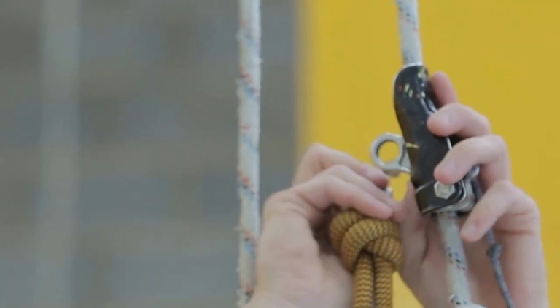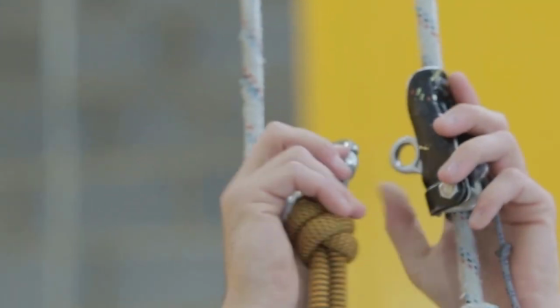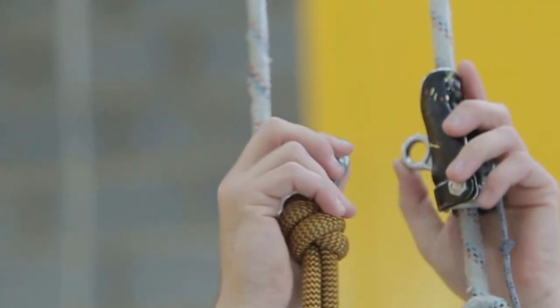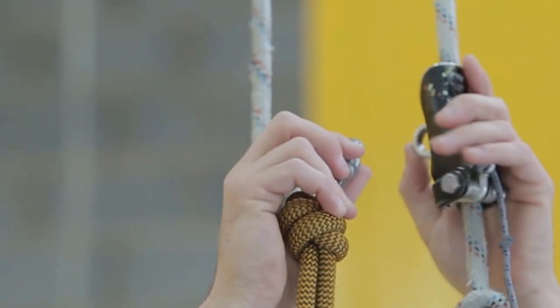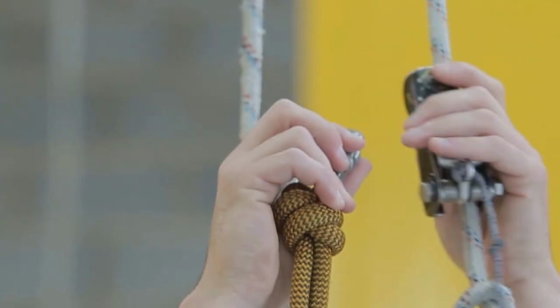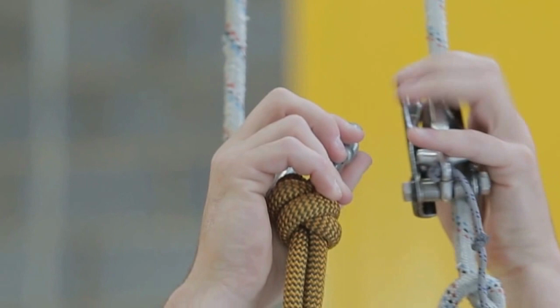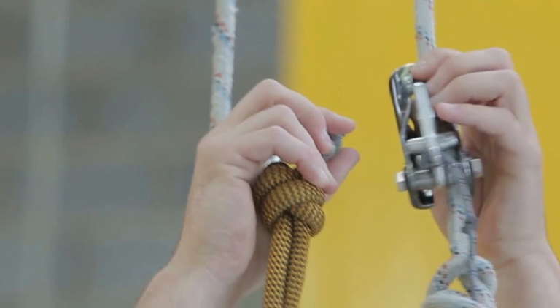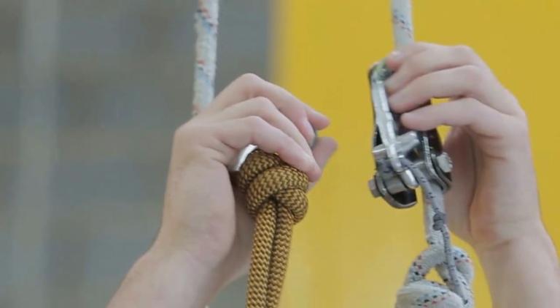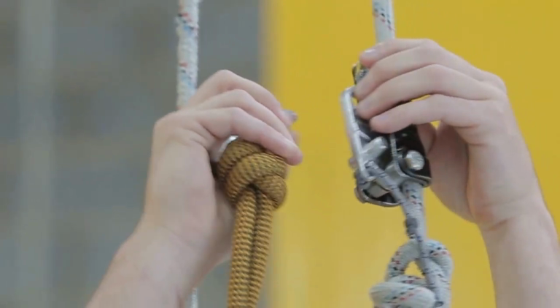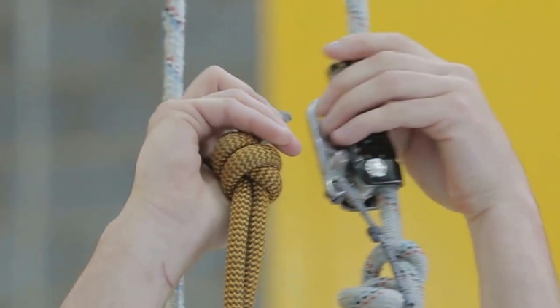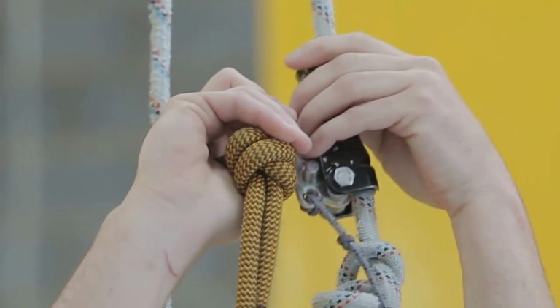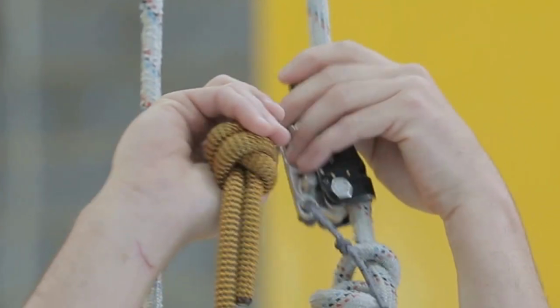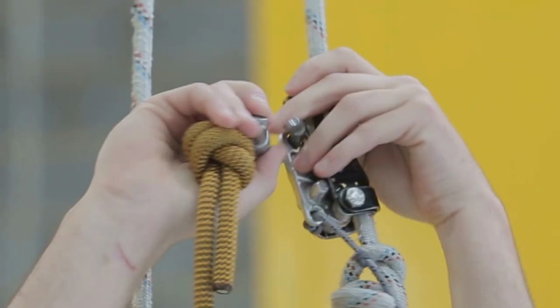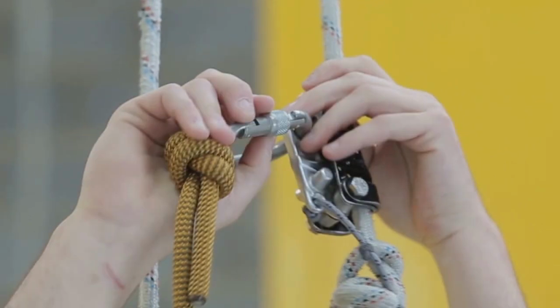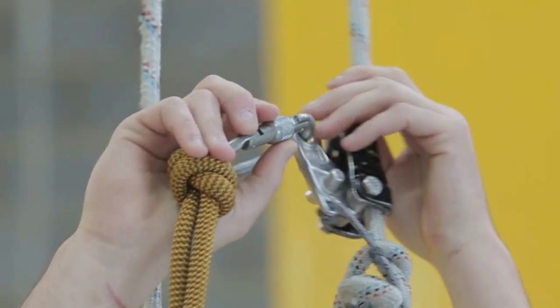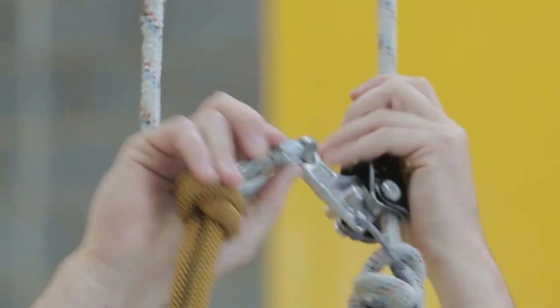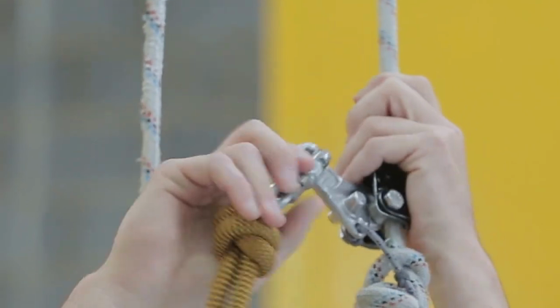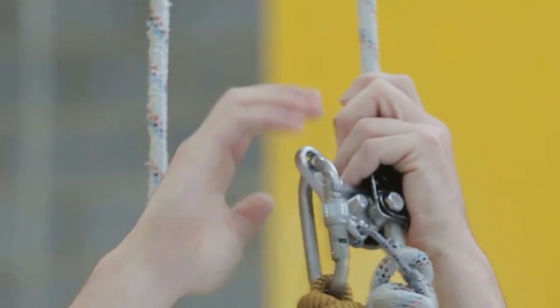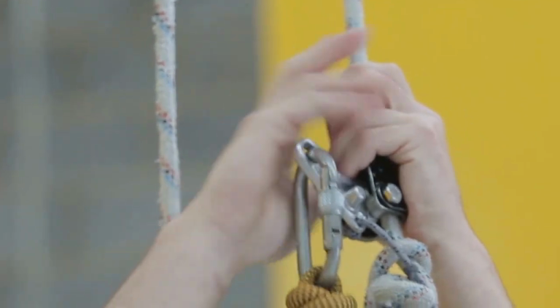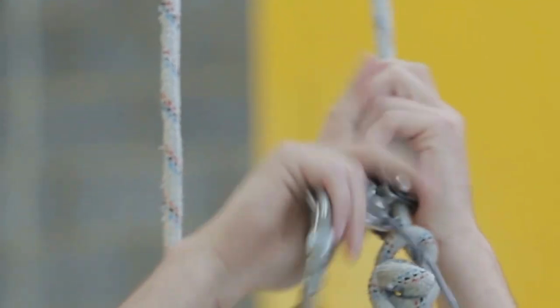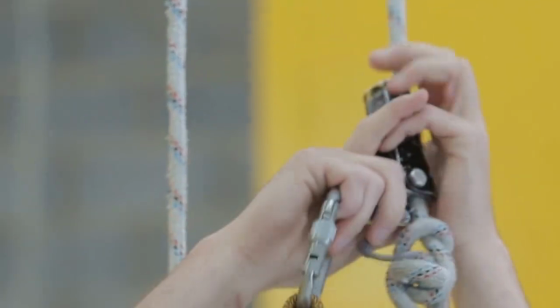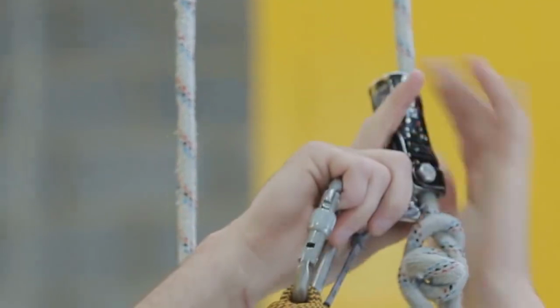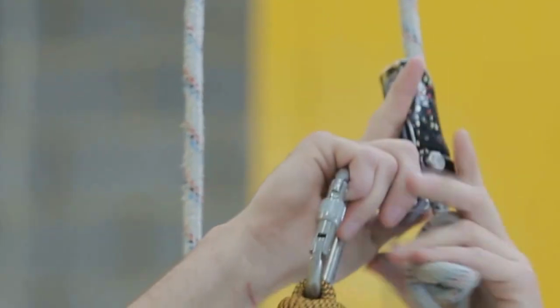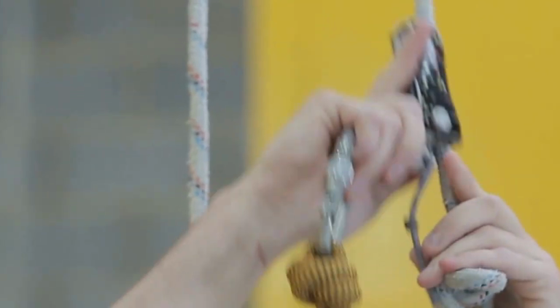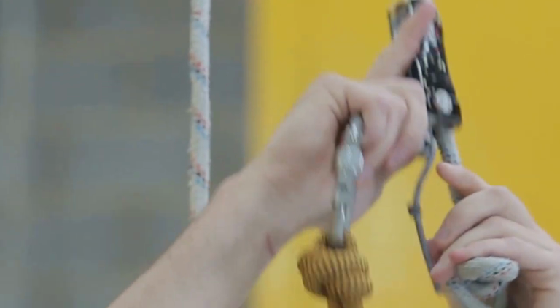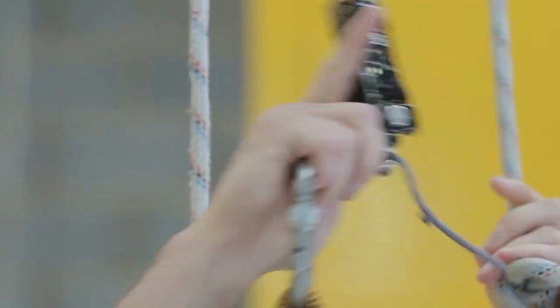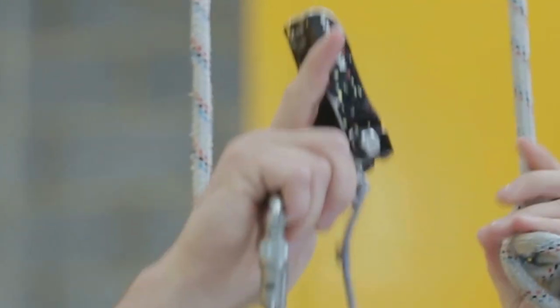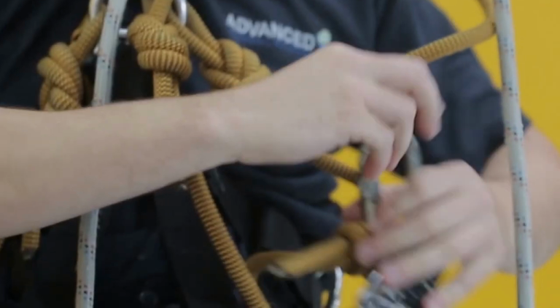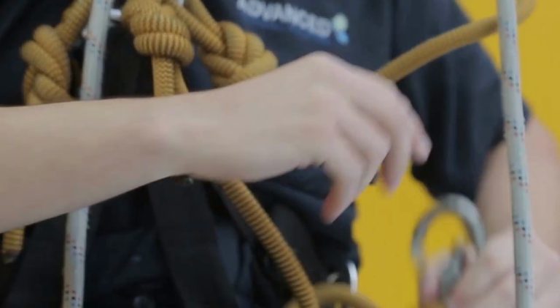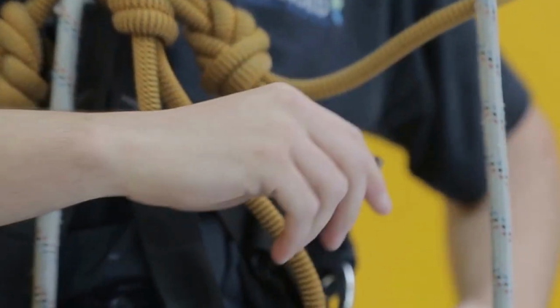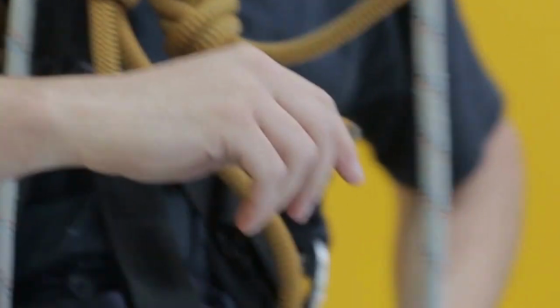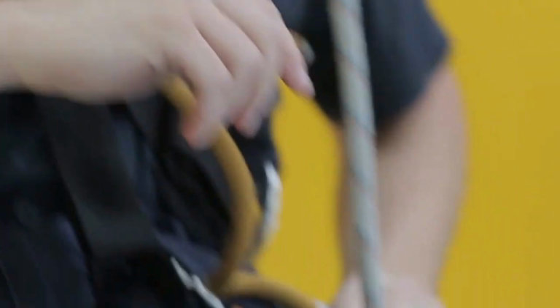After attaching your backup device below the knot on the backup line, detach the backup device above the knot.